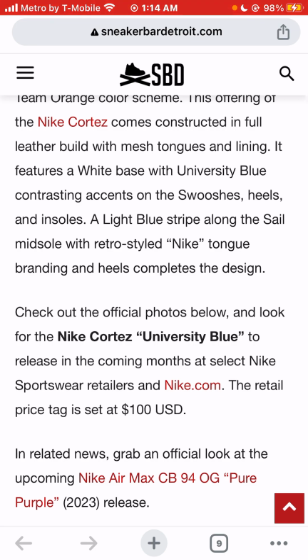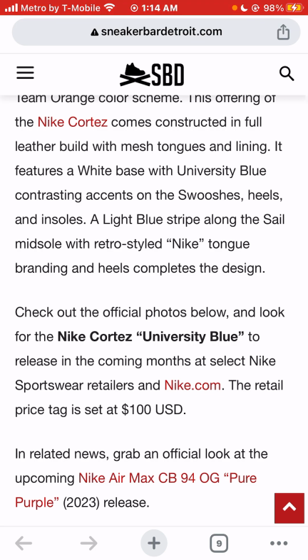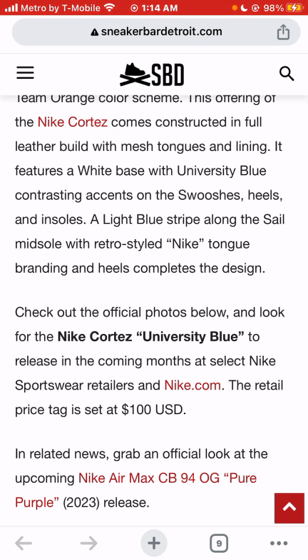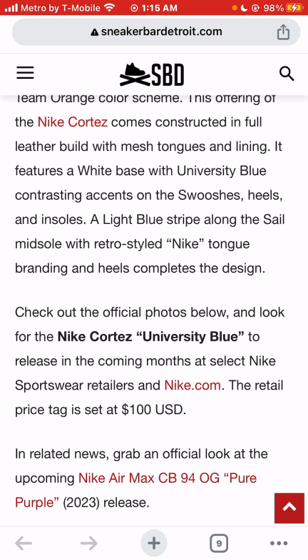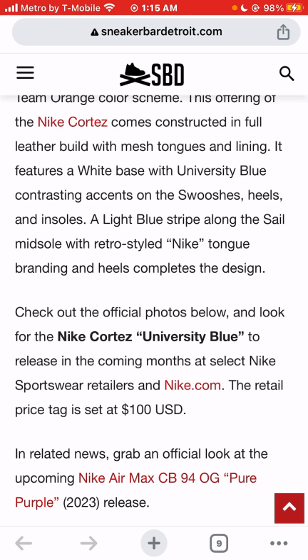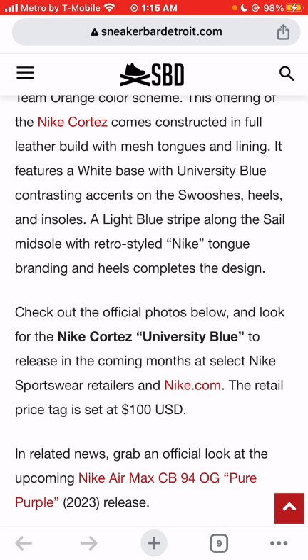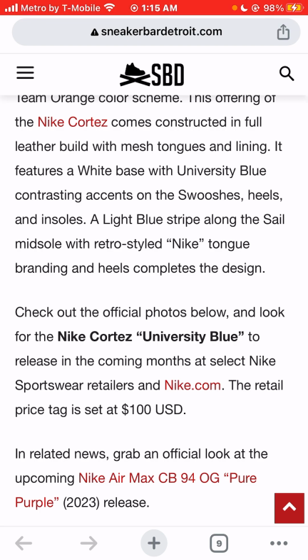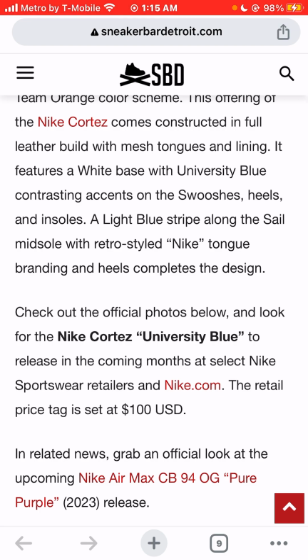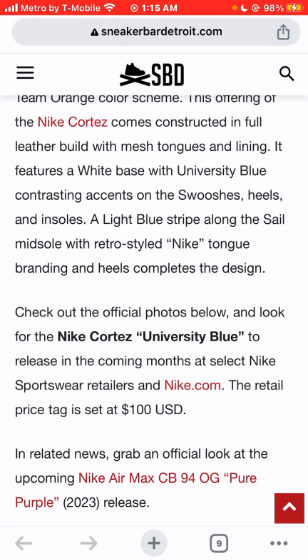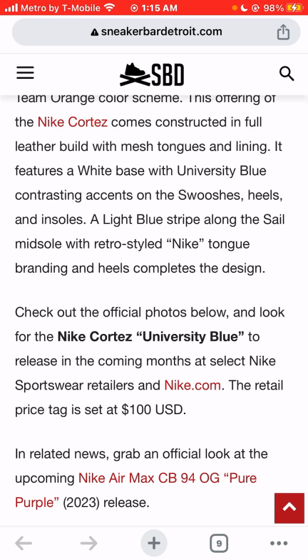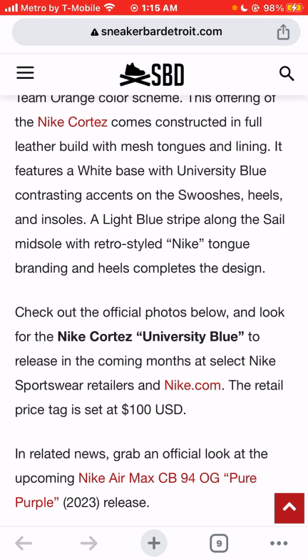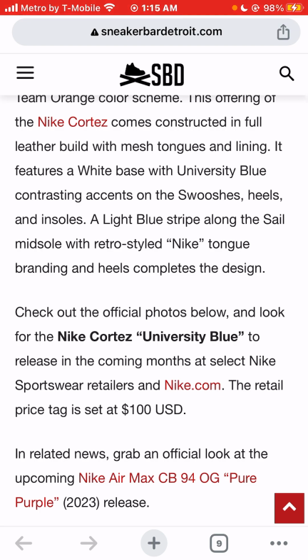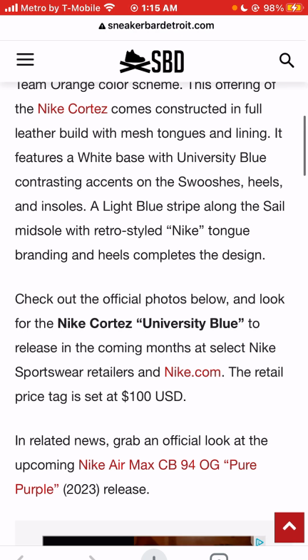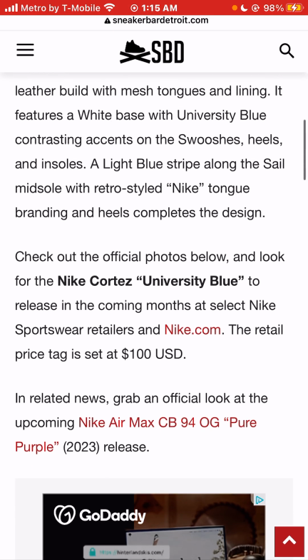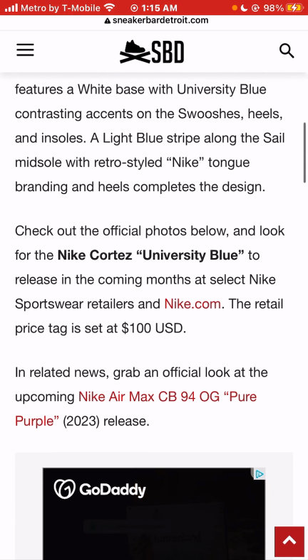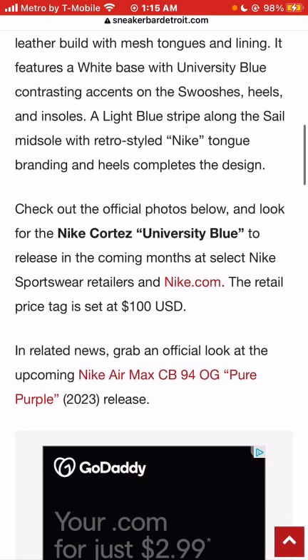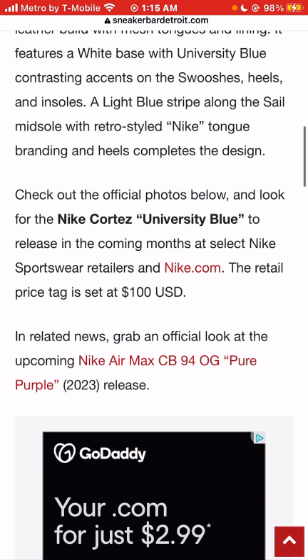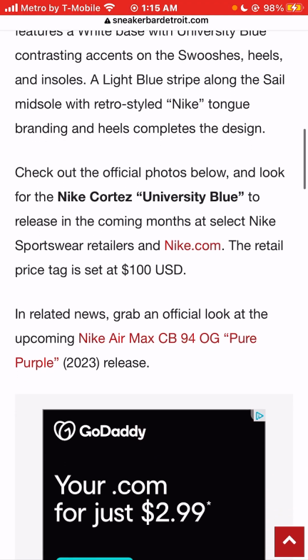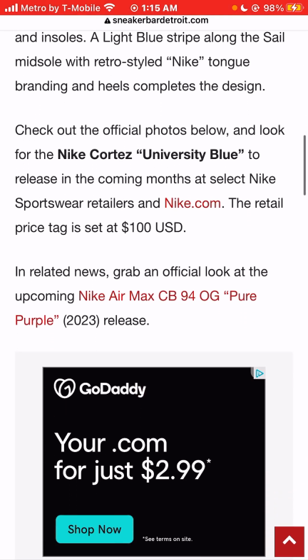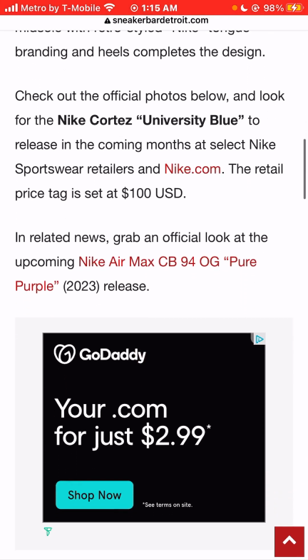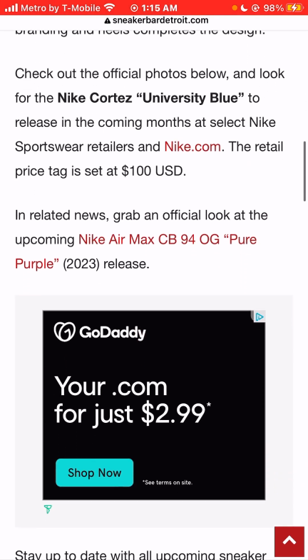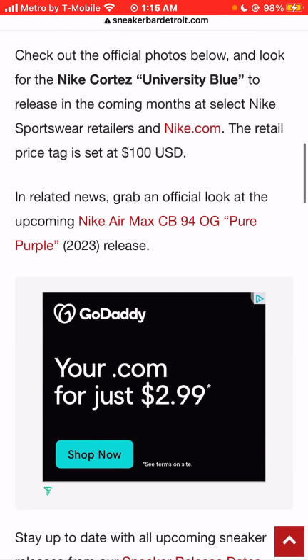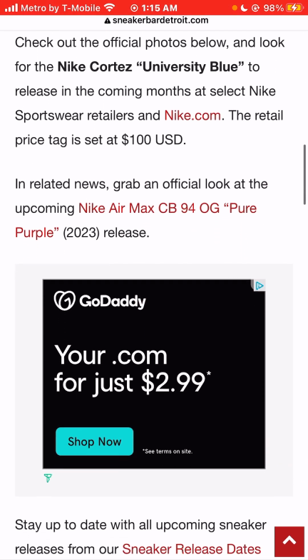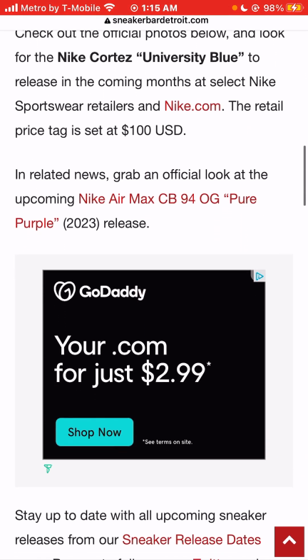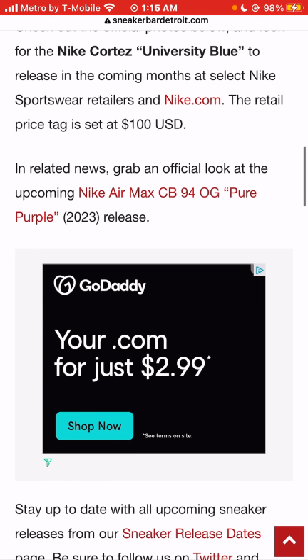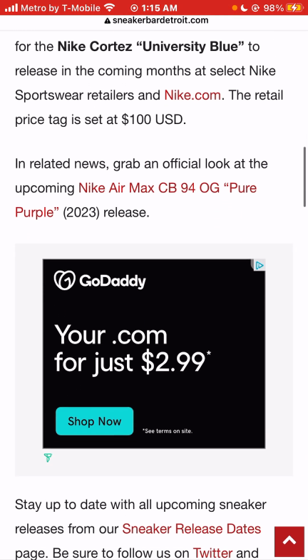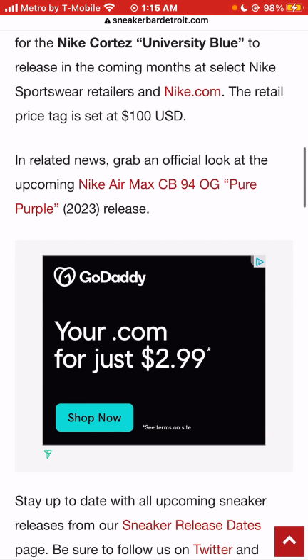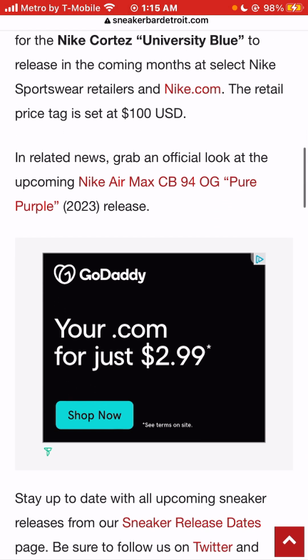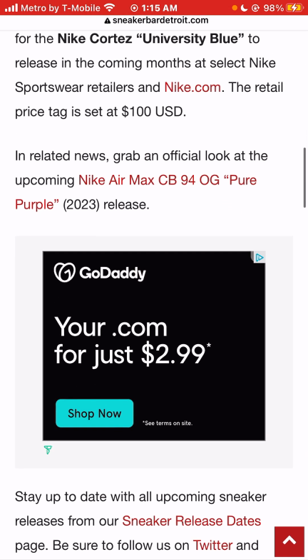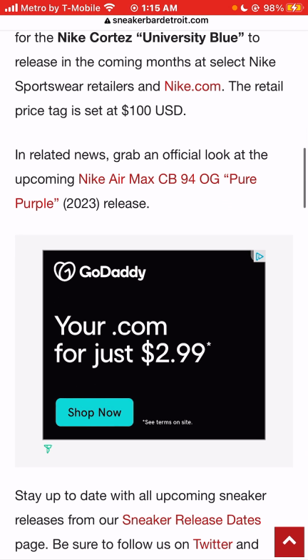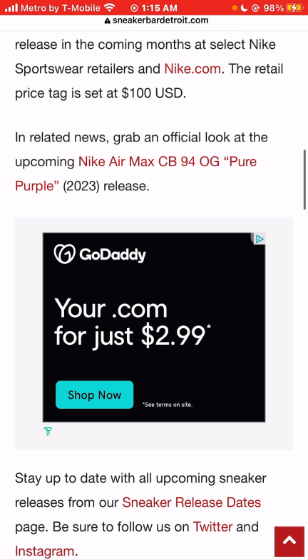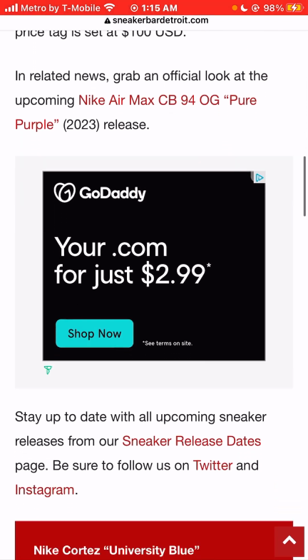The retail price is set at a very reasonable, affordable $100.